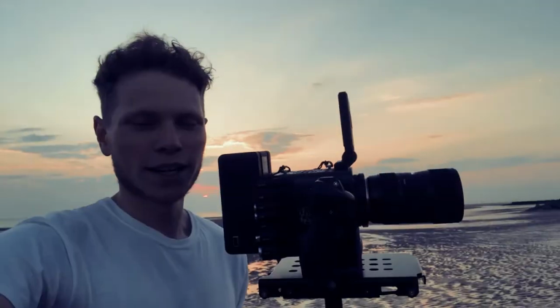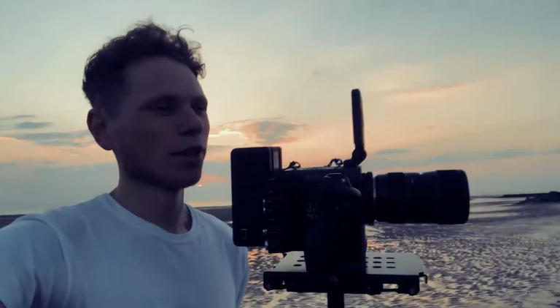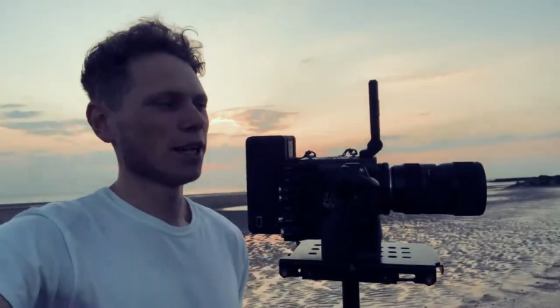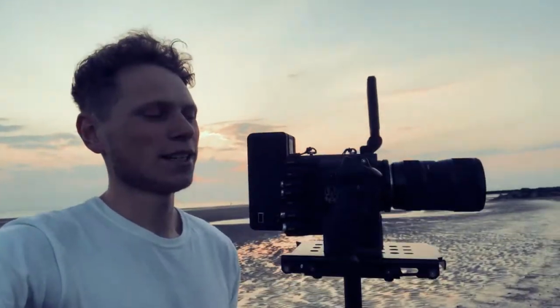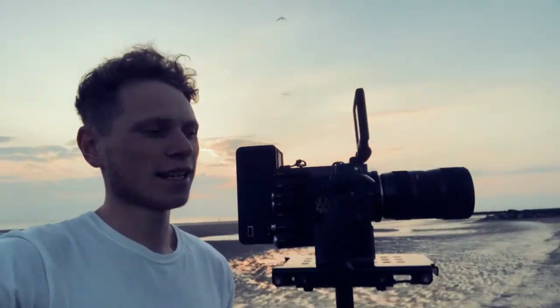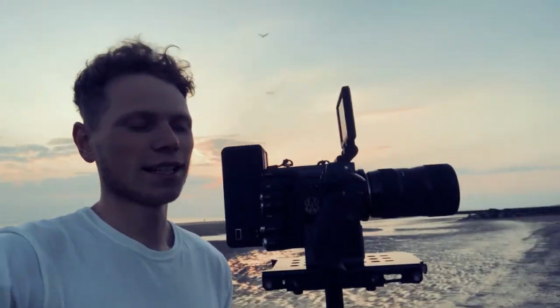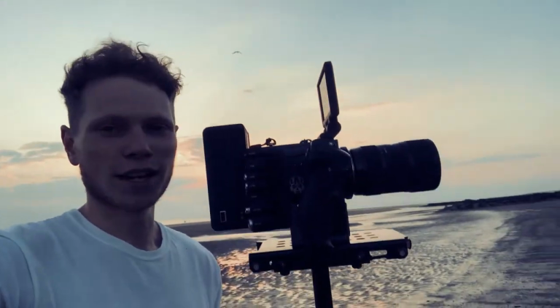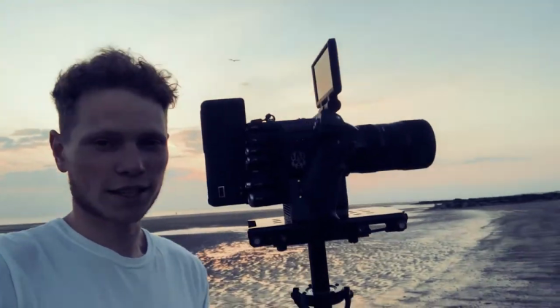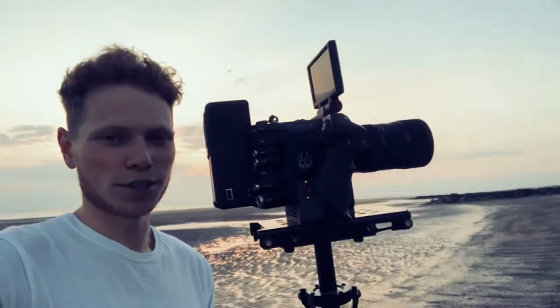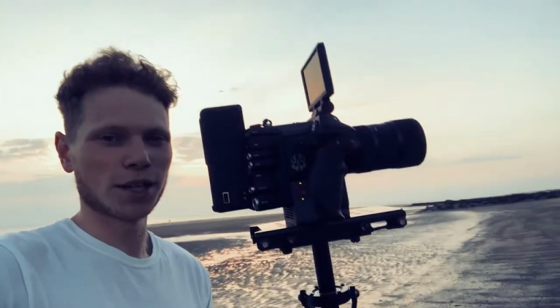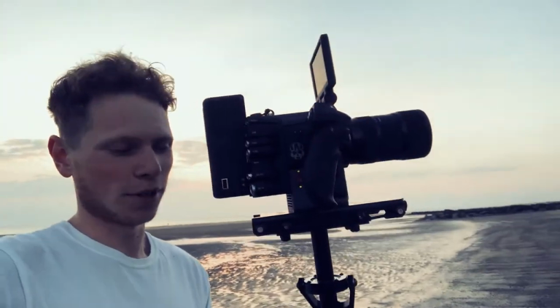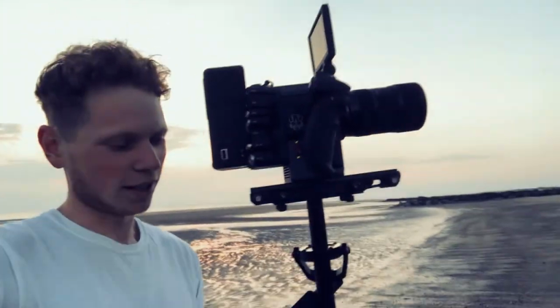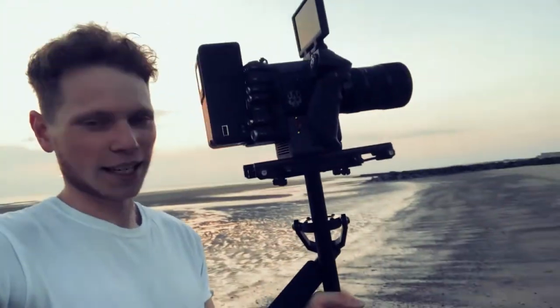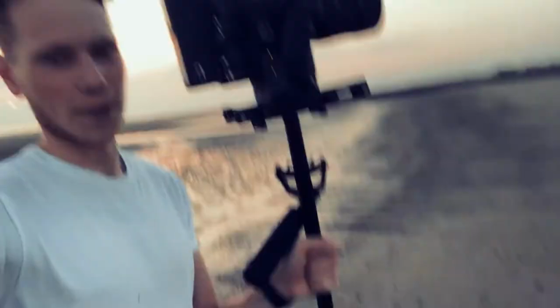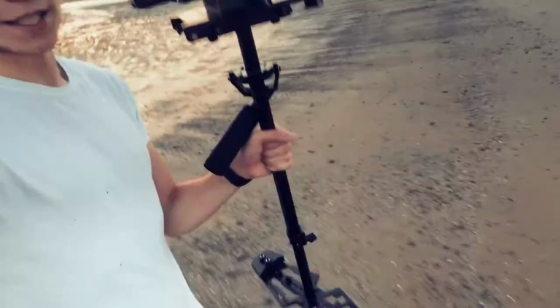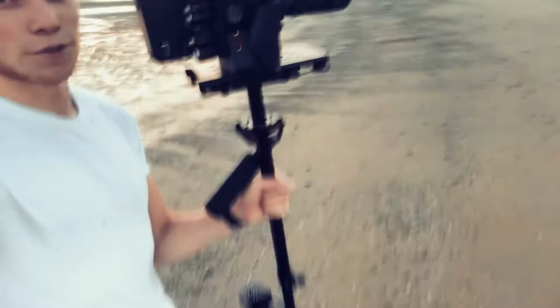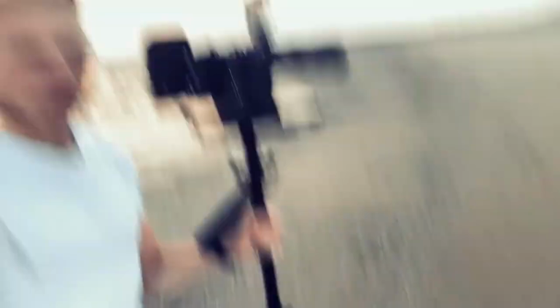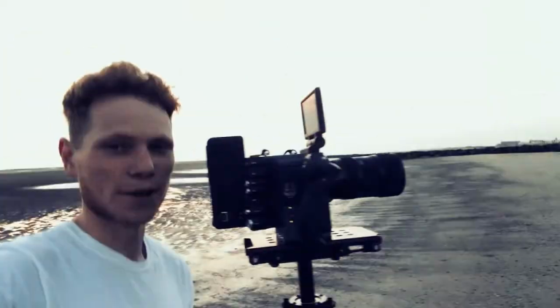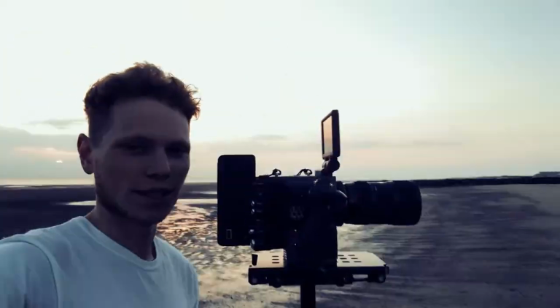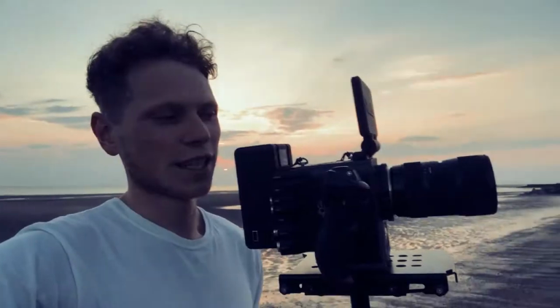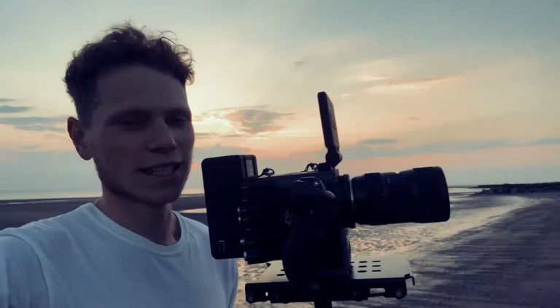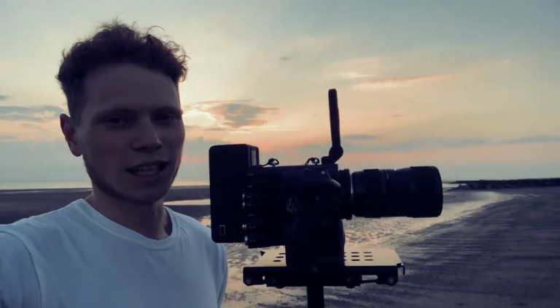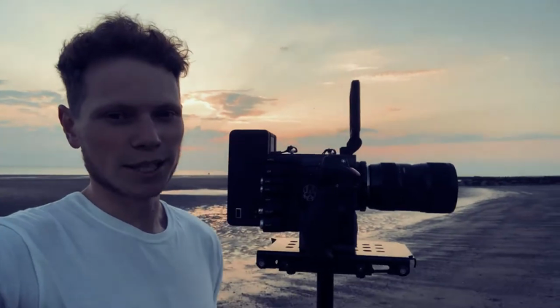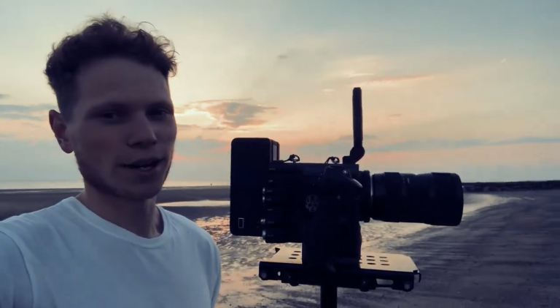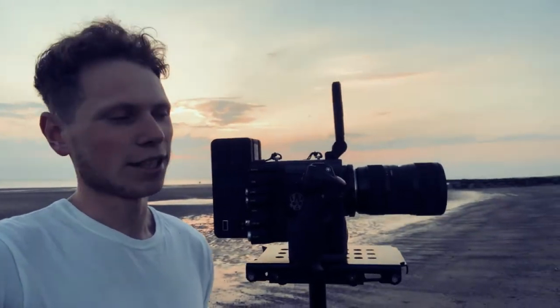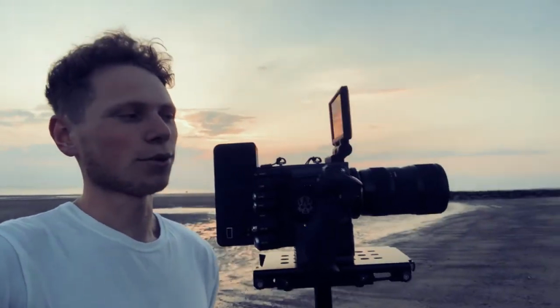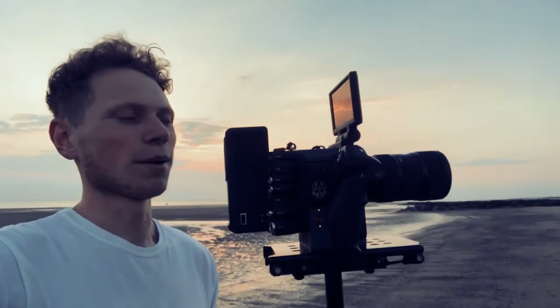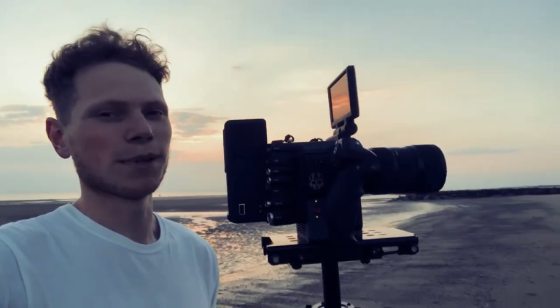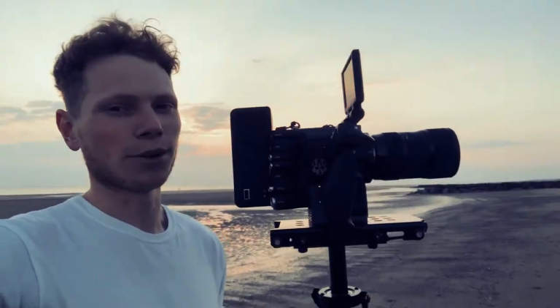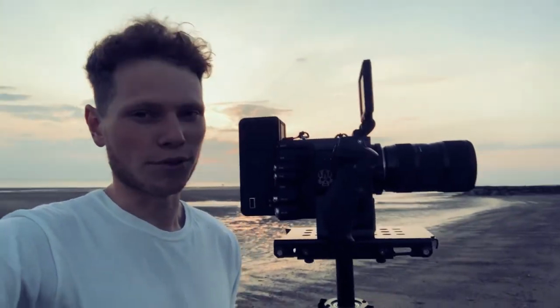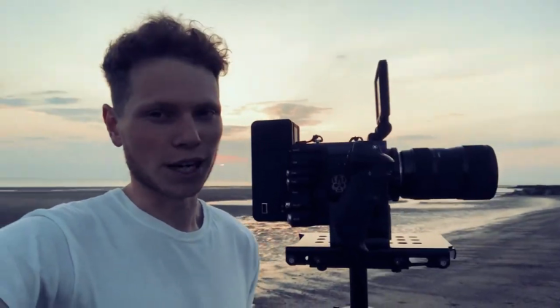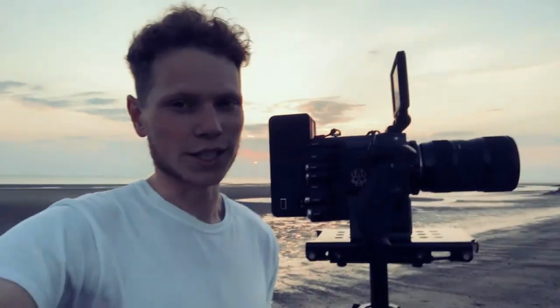Out here on the beach testing the Red Scarlett W on the Glidecam HG4000. This lens is a little bit too heavy — this whole setup is a bit too heavy.